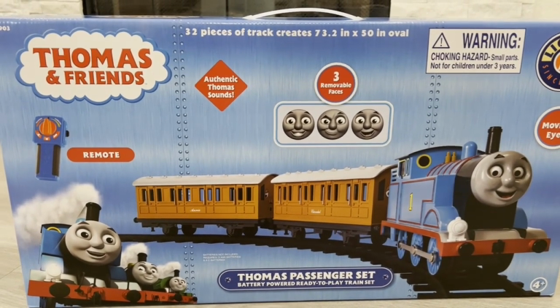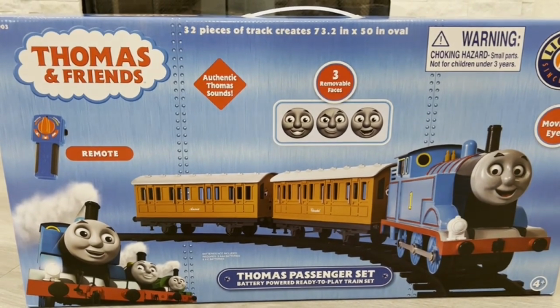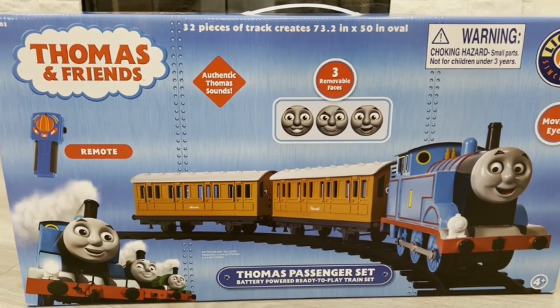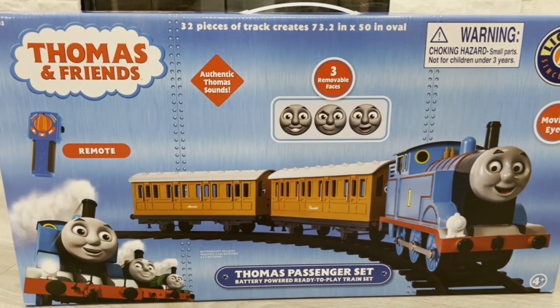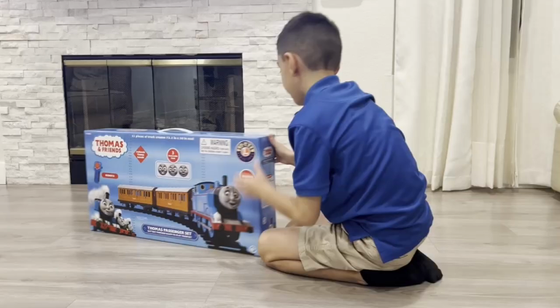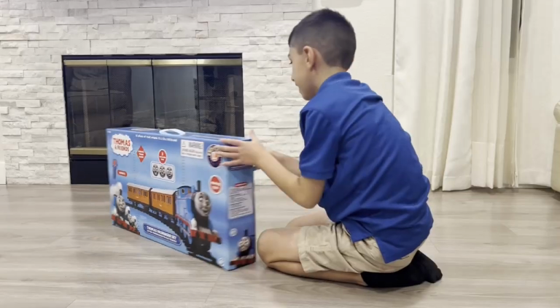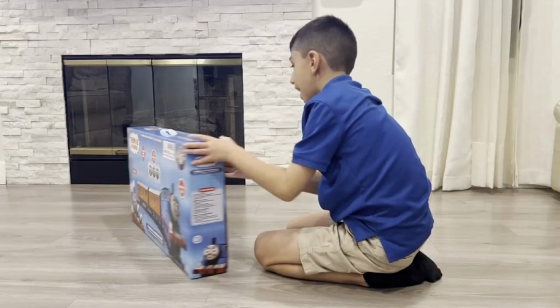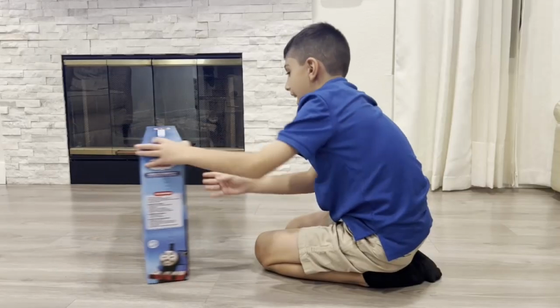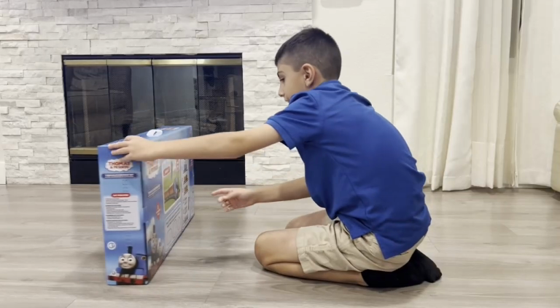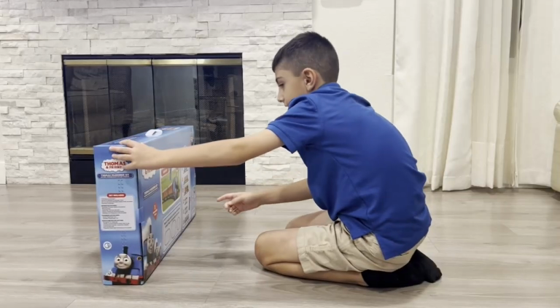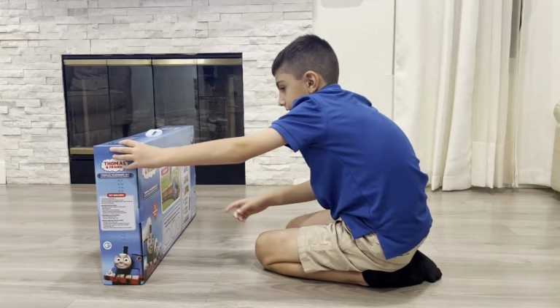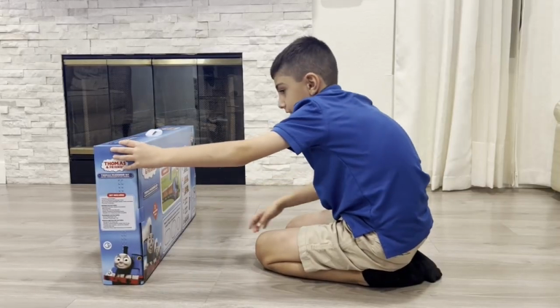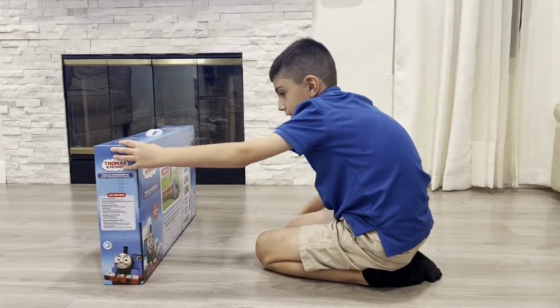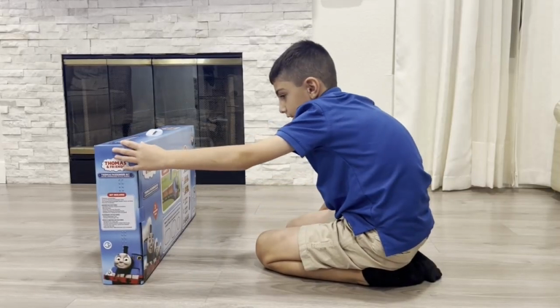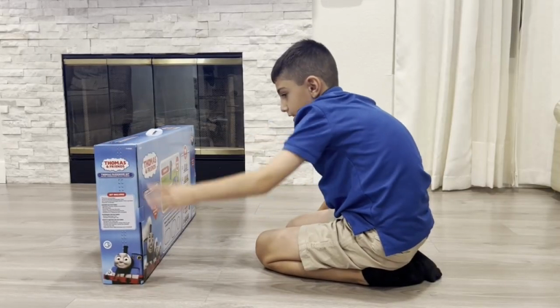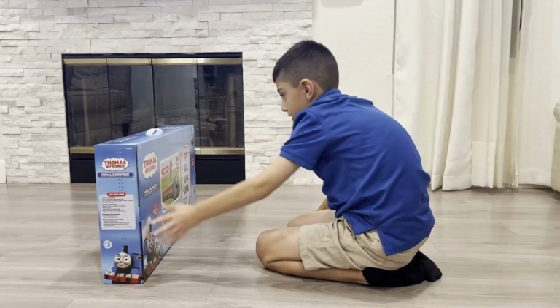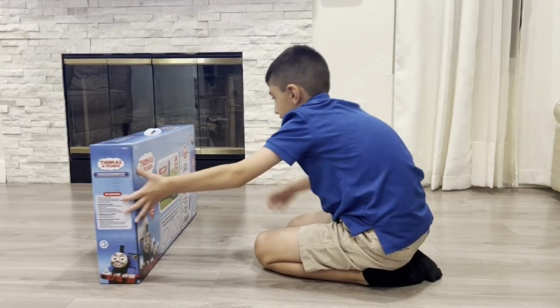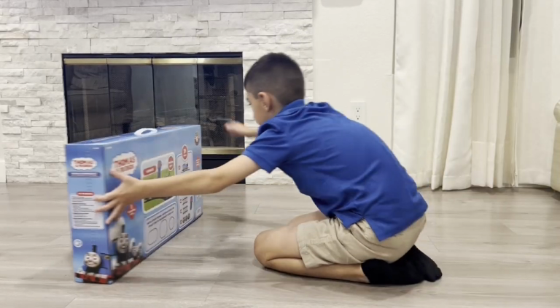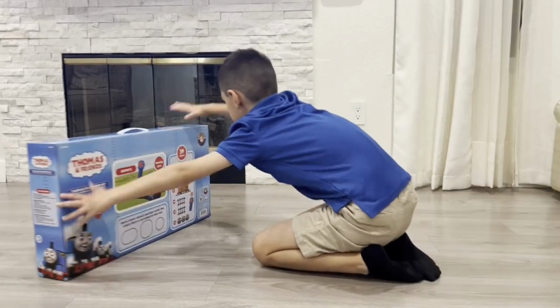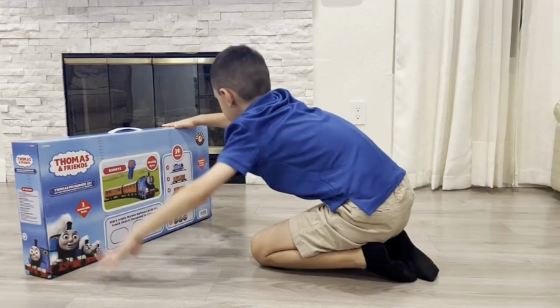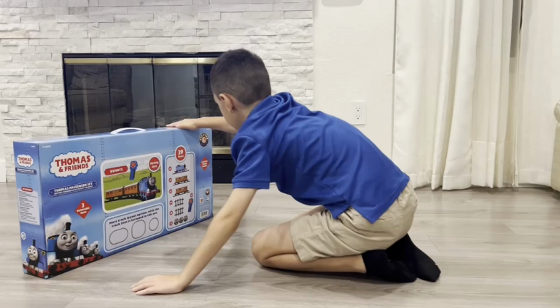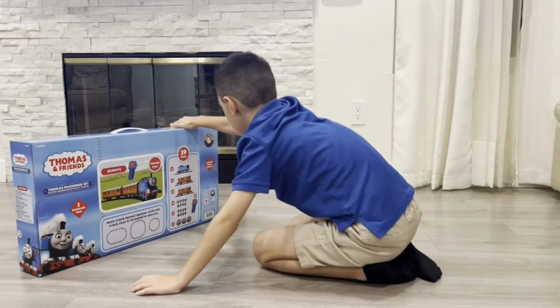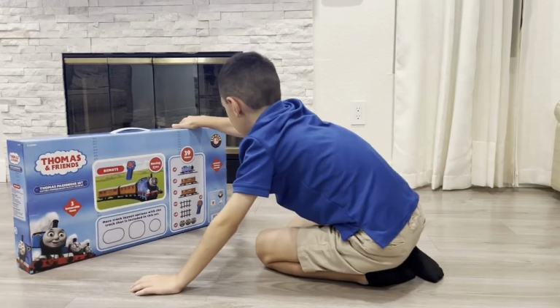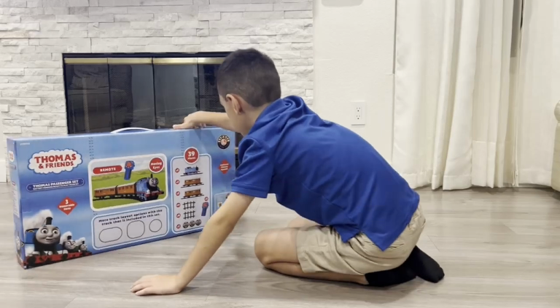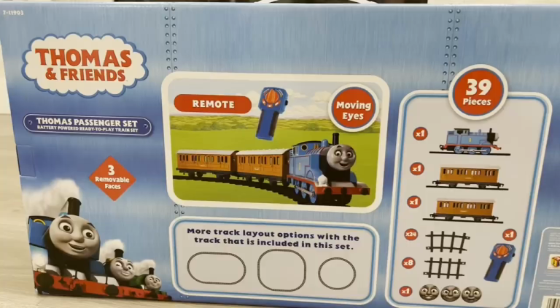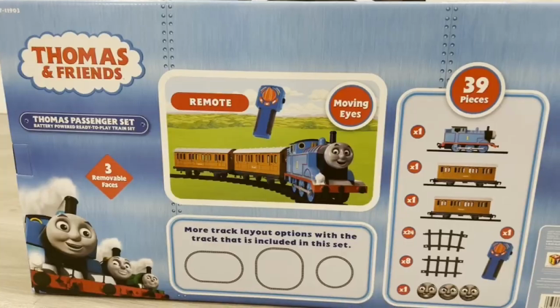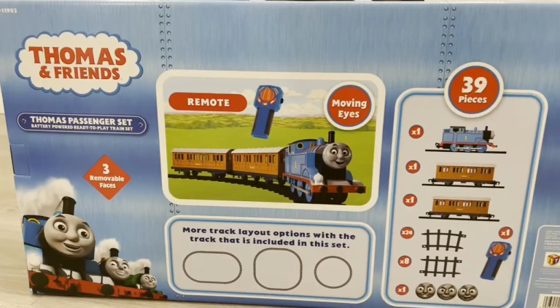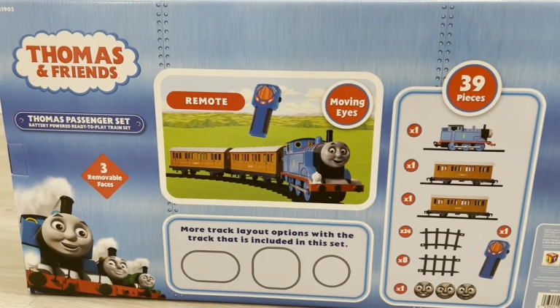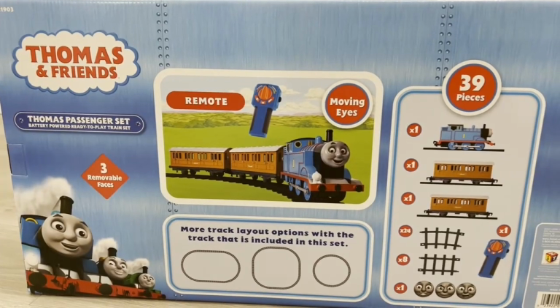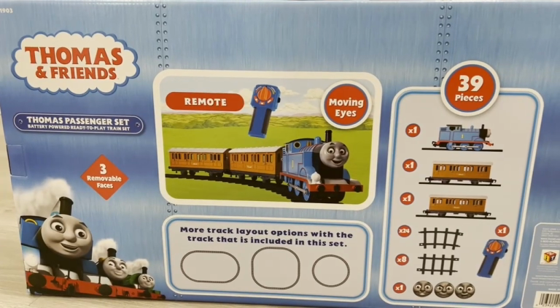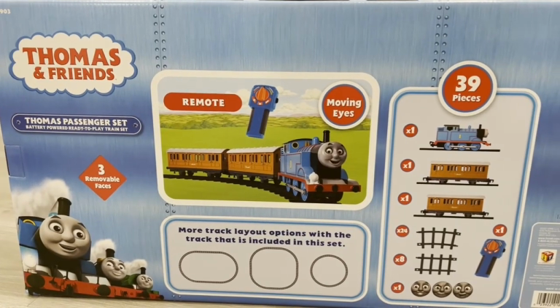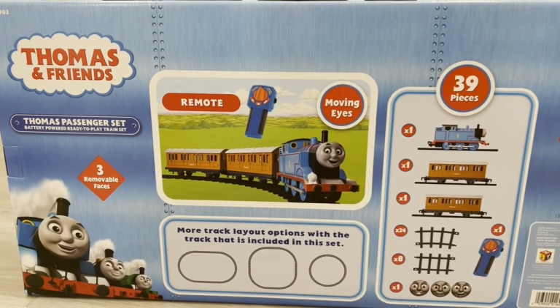Now it's moving, guys! Authentic train sounds.